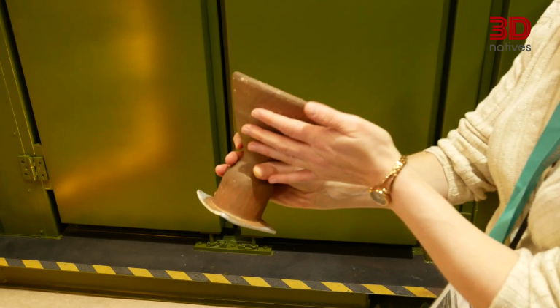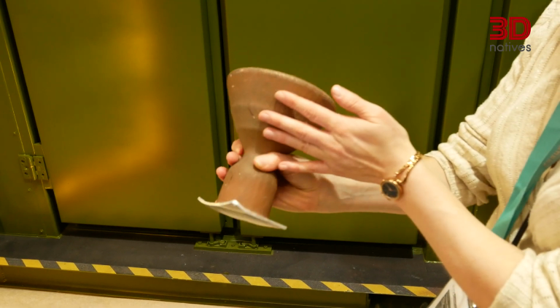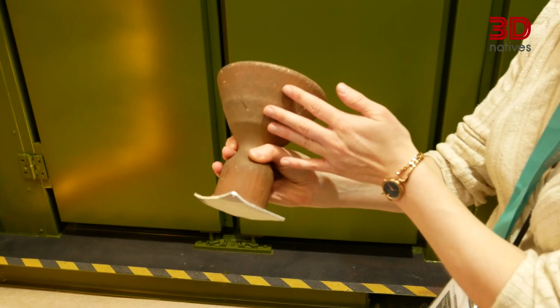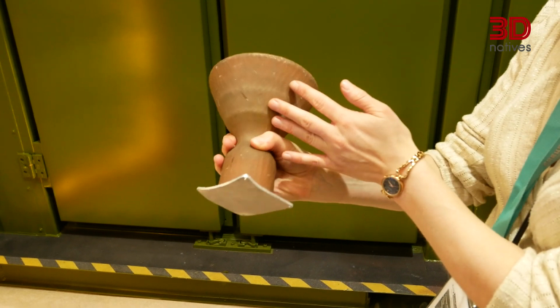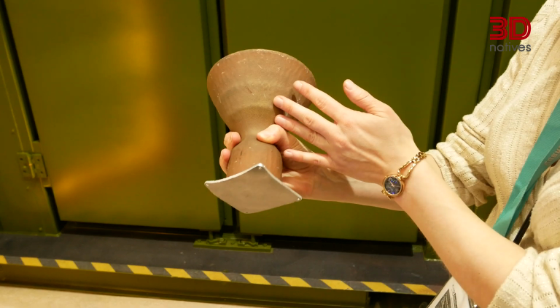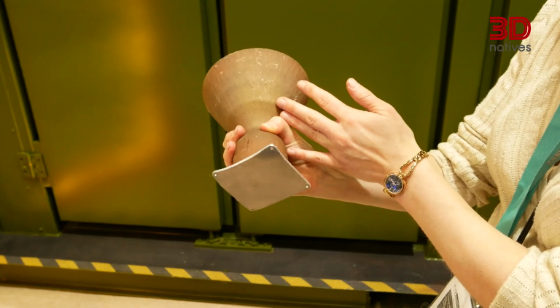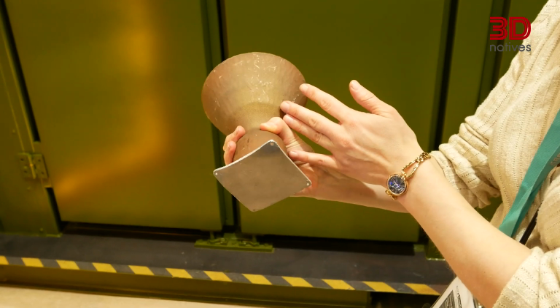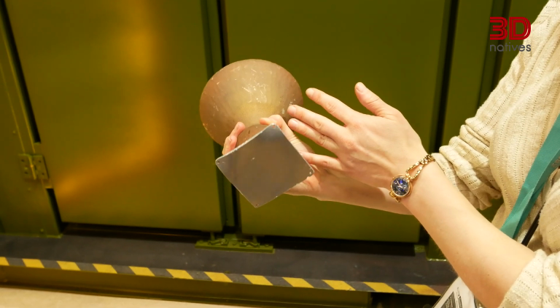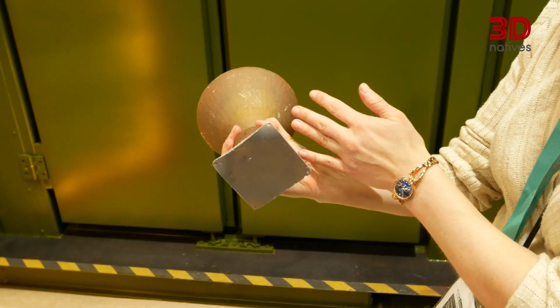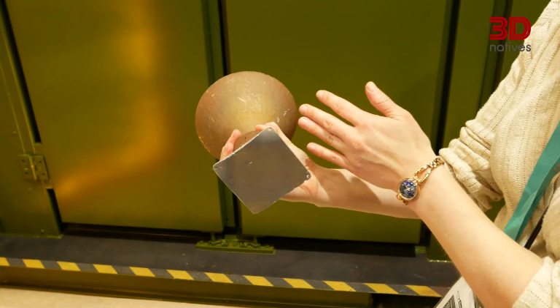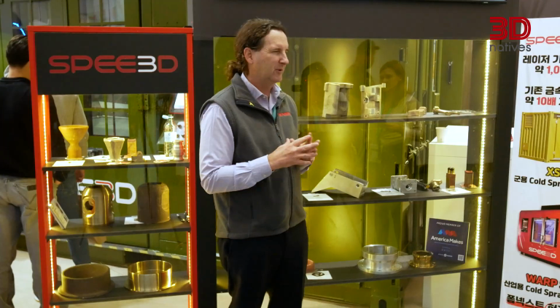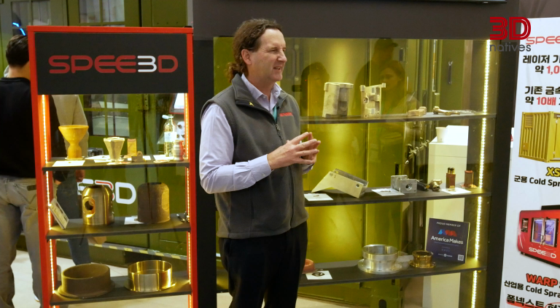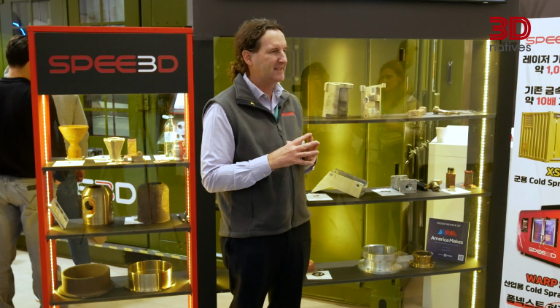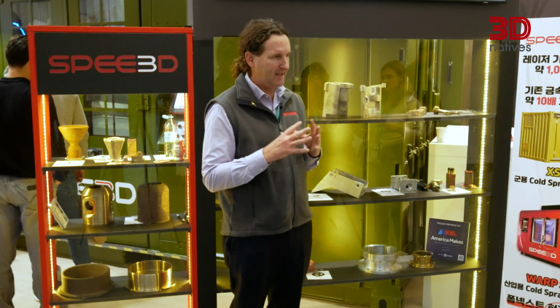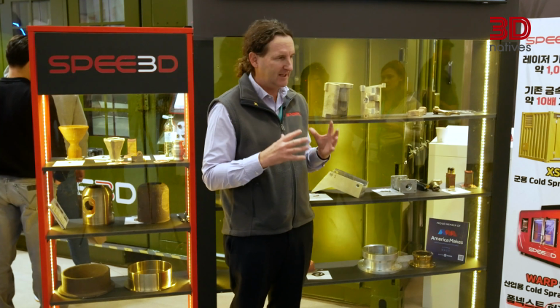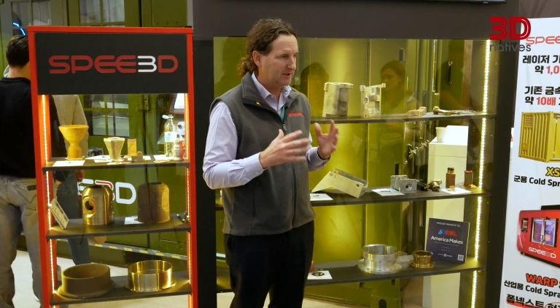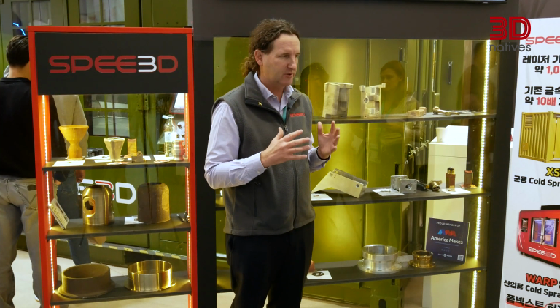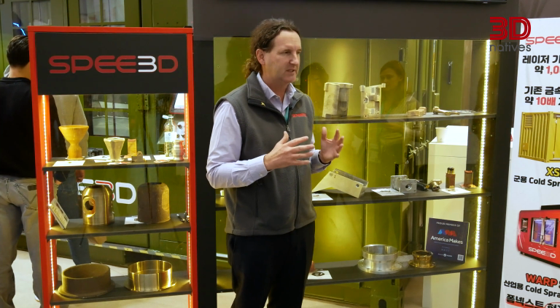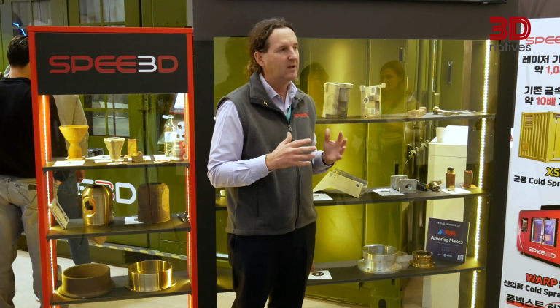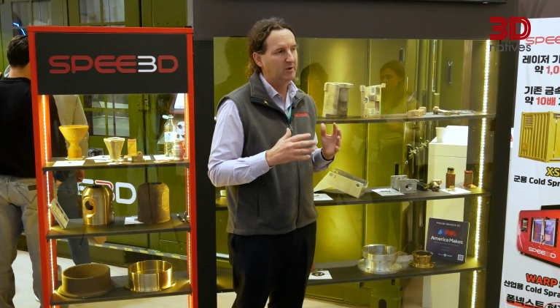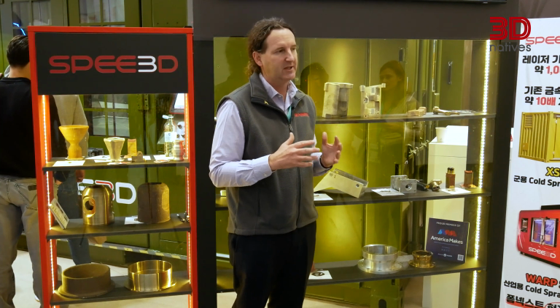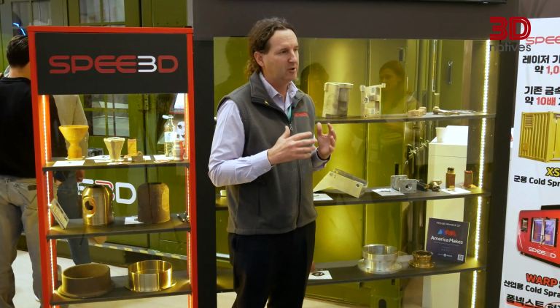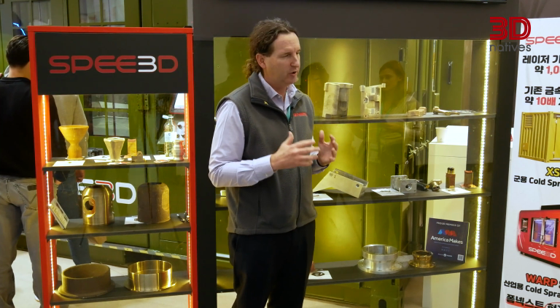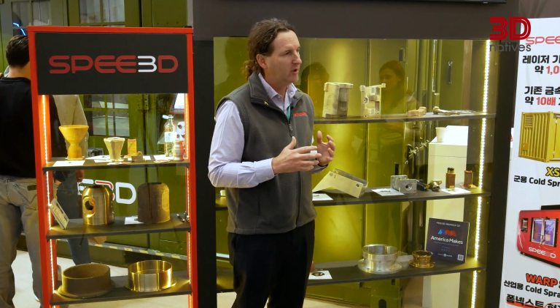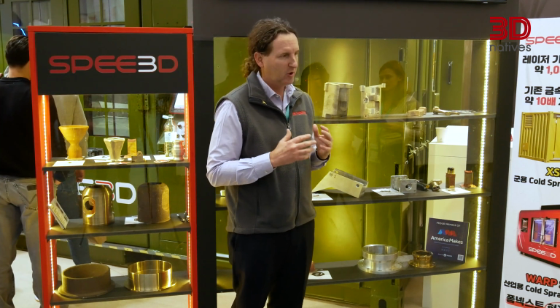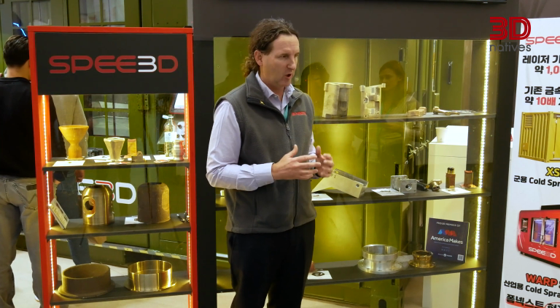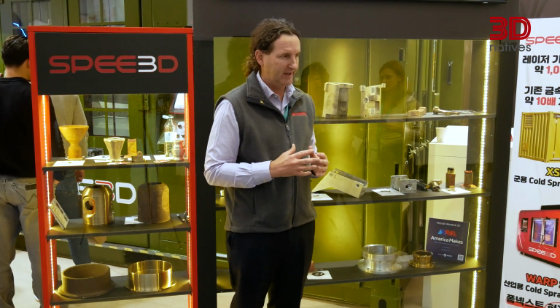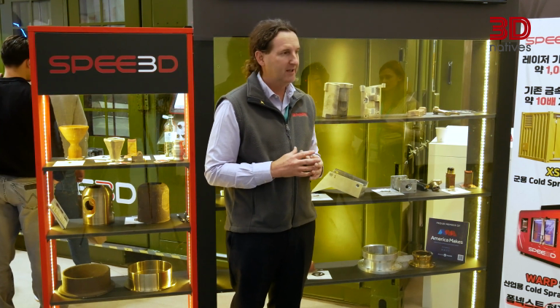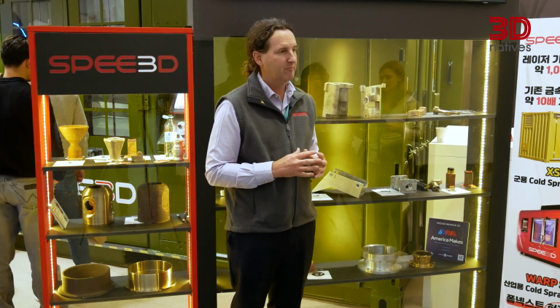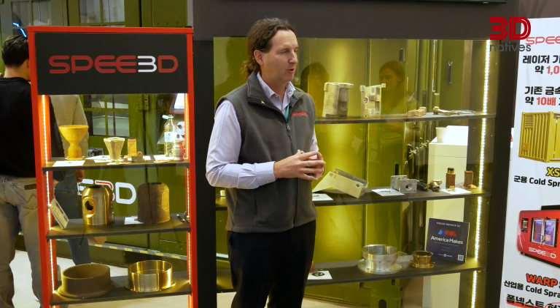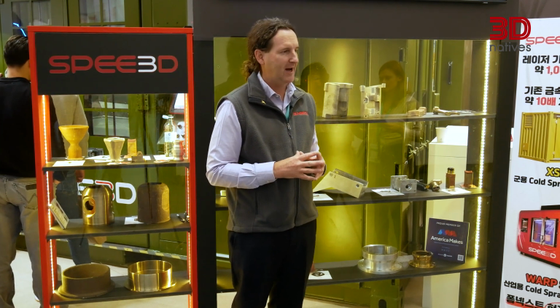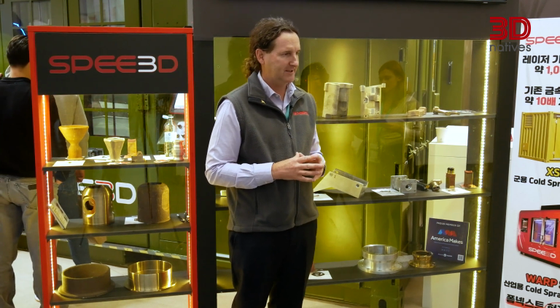Very robust and very reliable — really good if you want to take it into the field or if you're in heavy industries which need good quality metal parts.